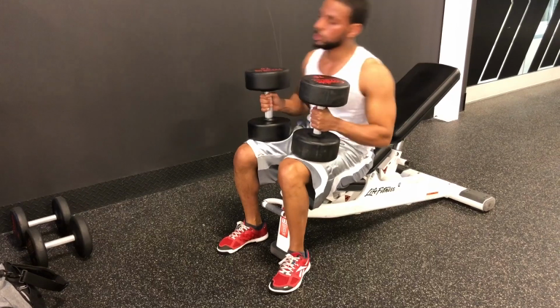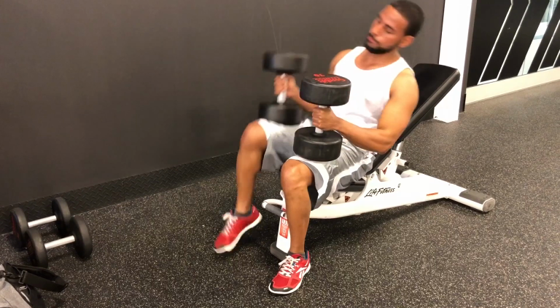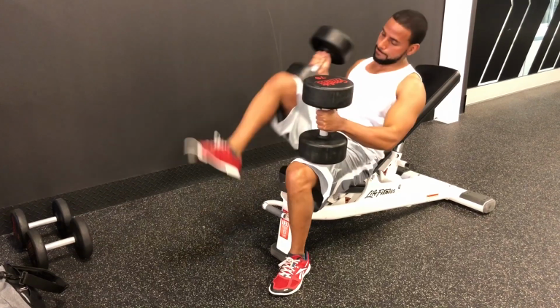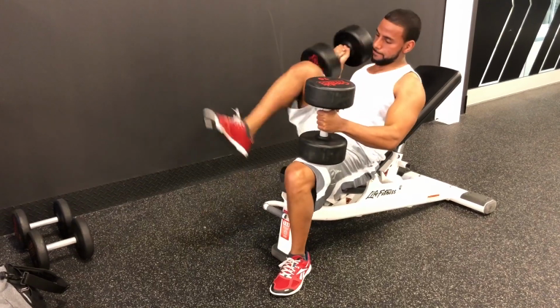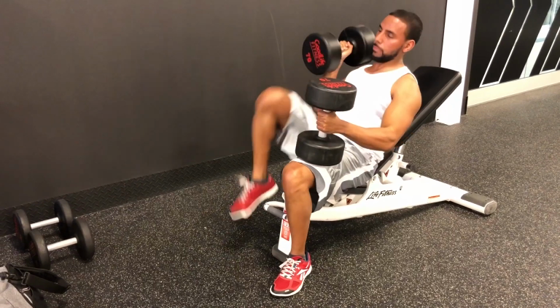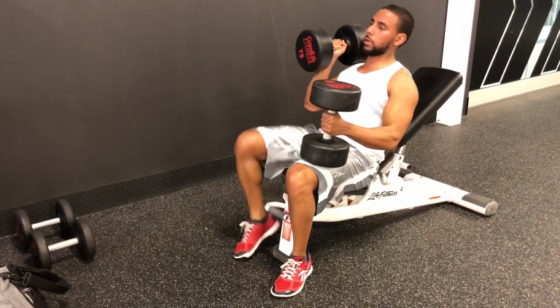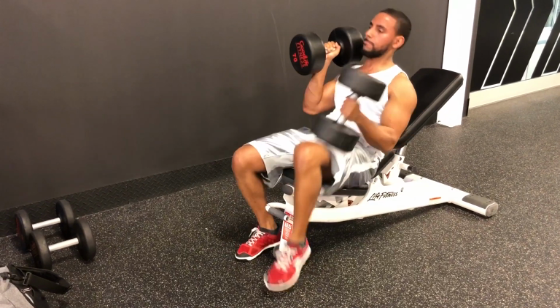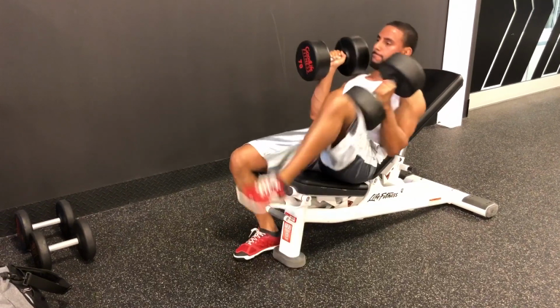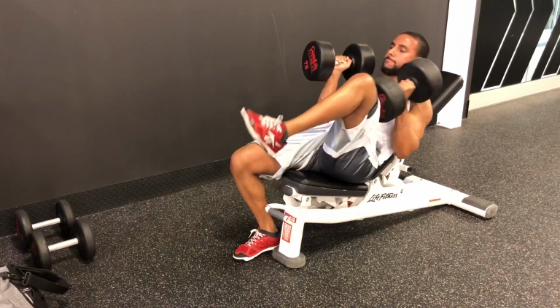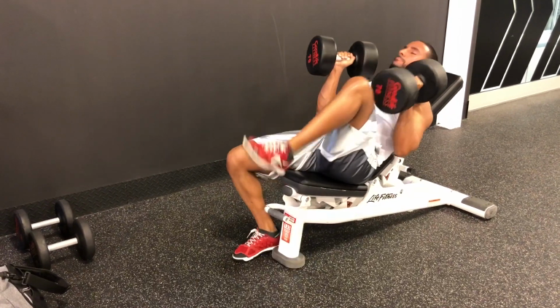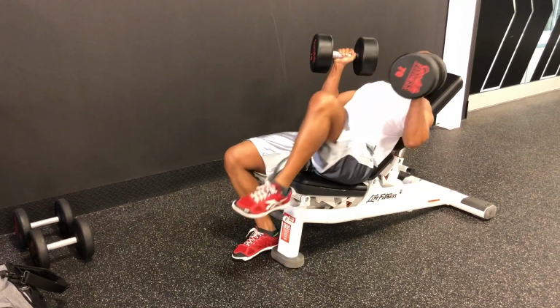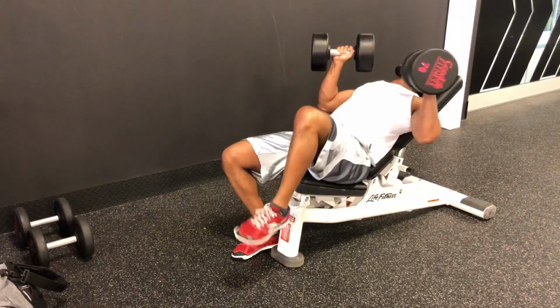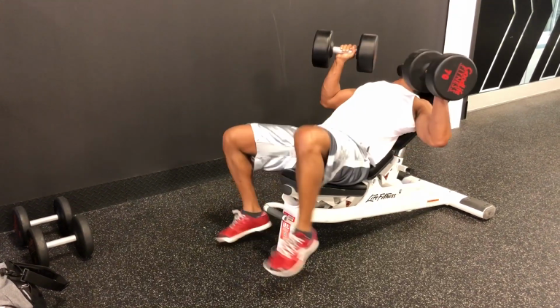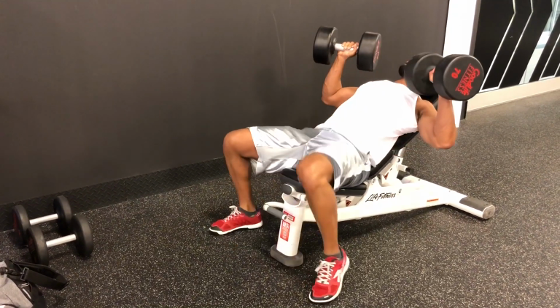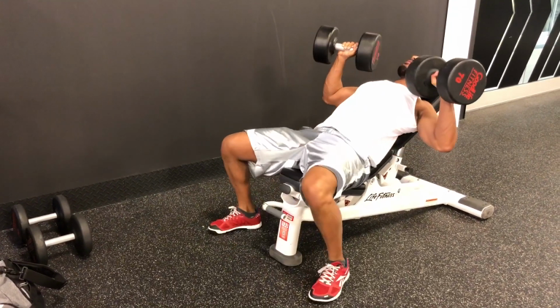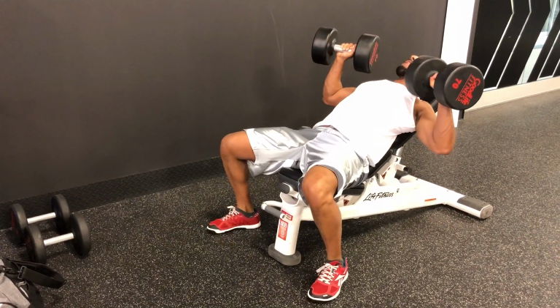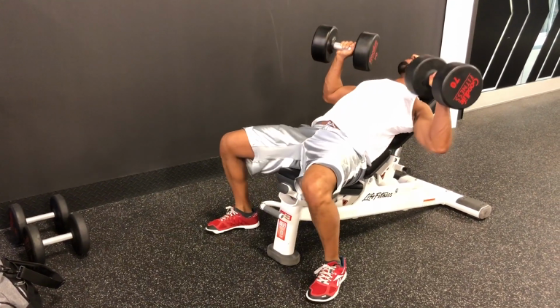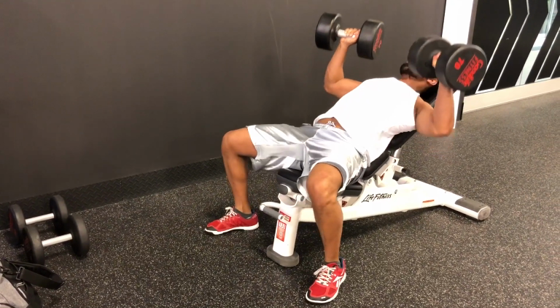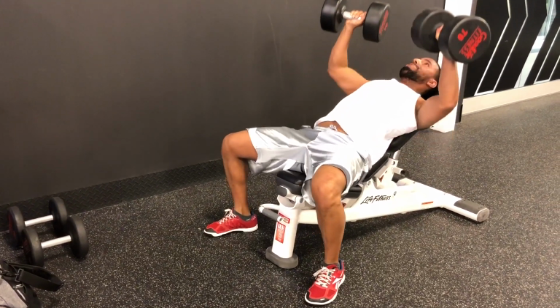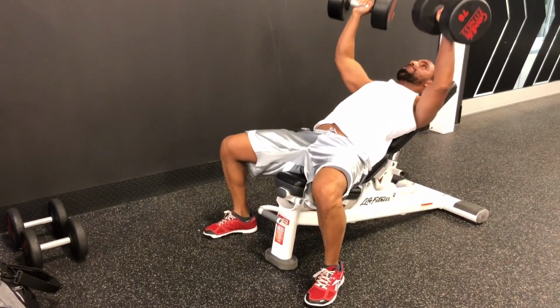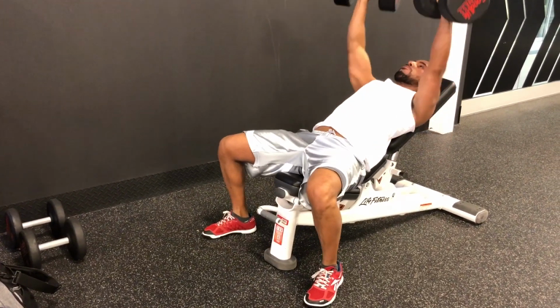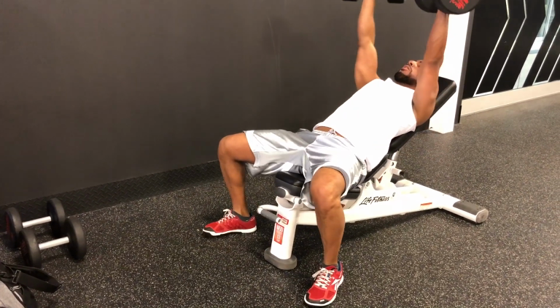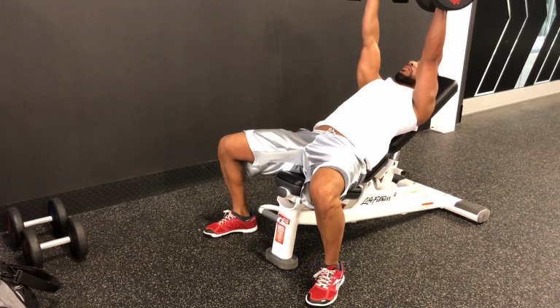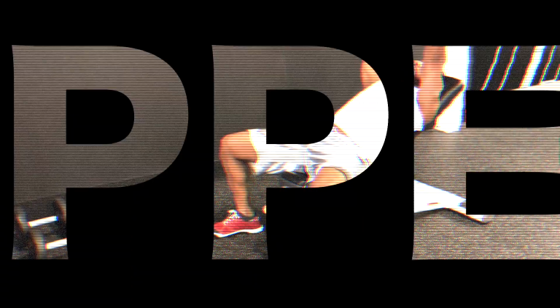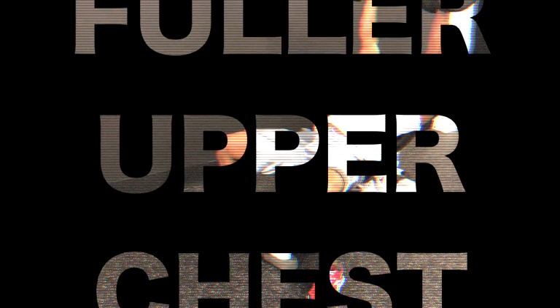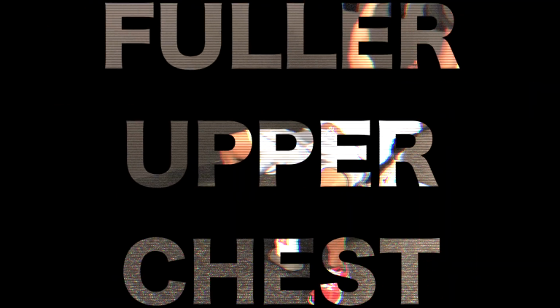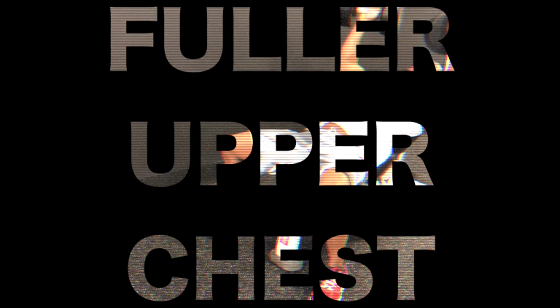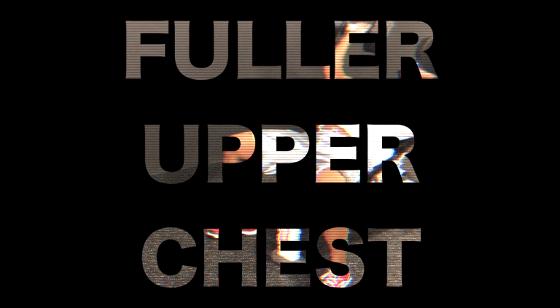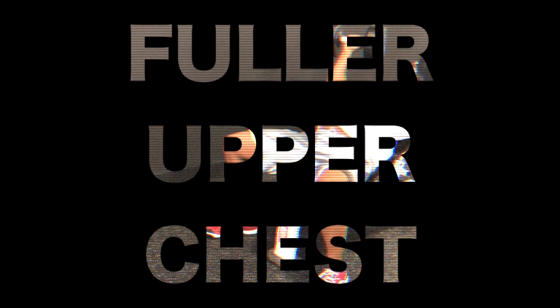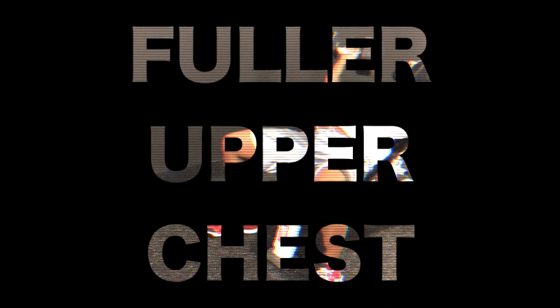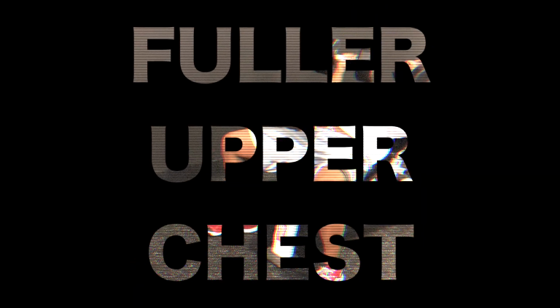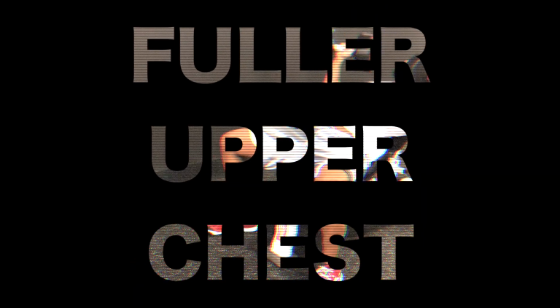In this video, we're going to talk about the best science-based exercises to help you build a fuller upper chest.